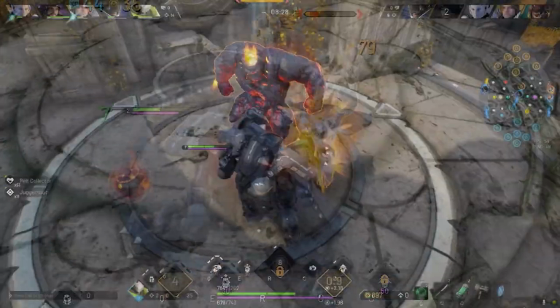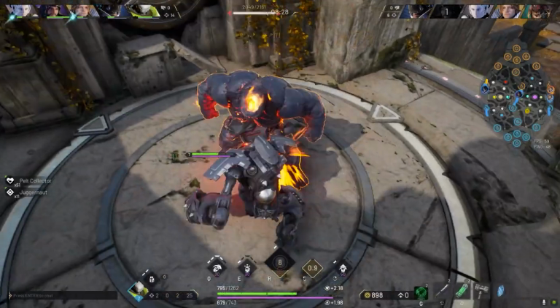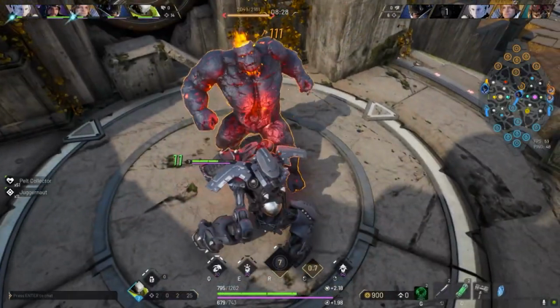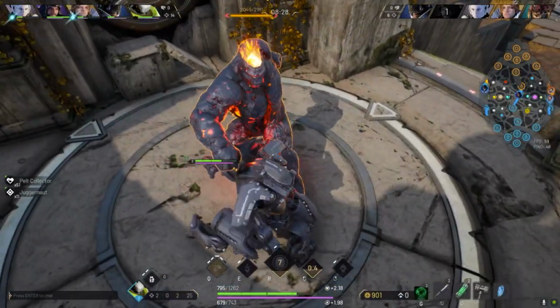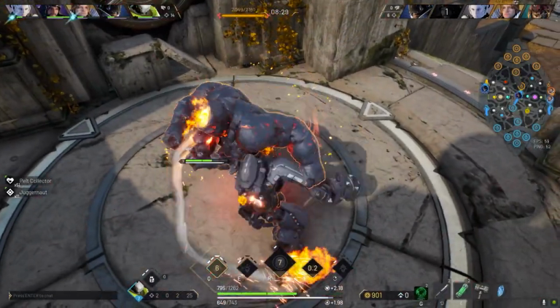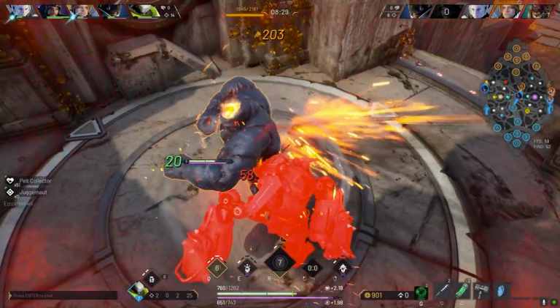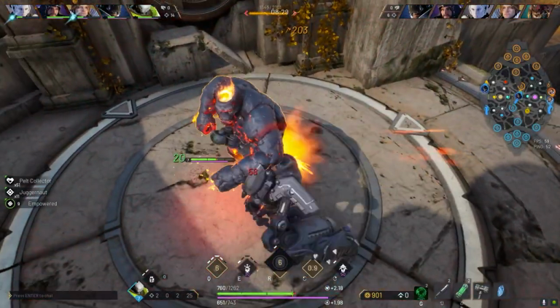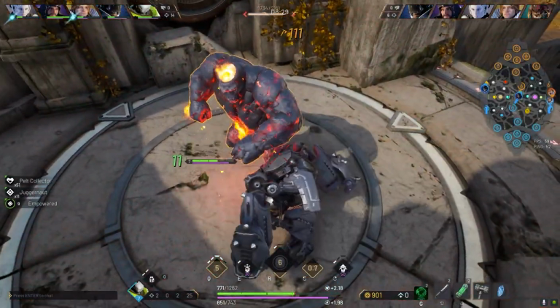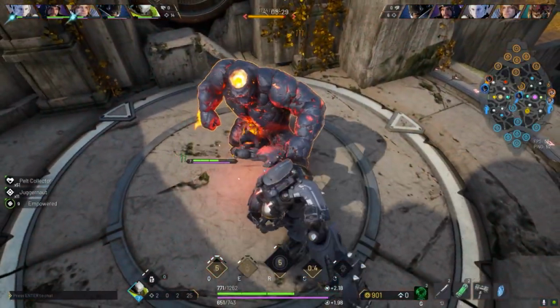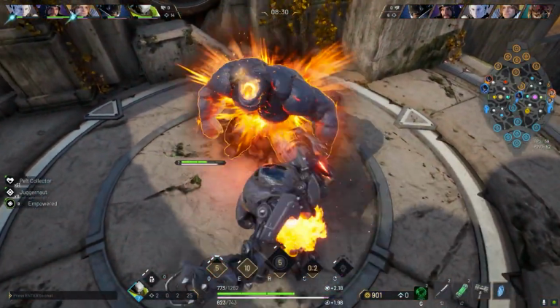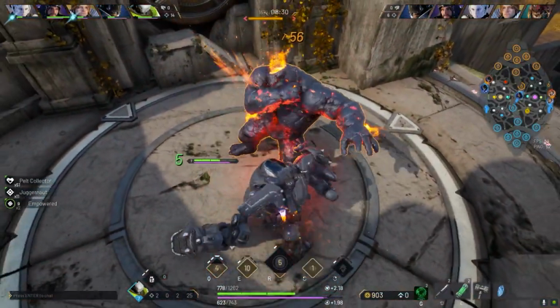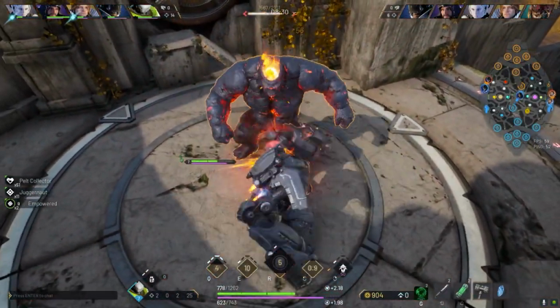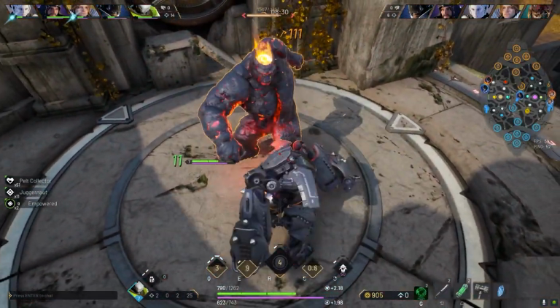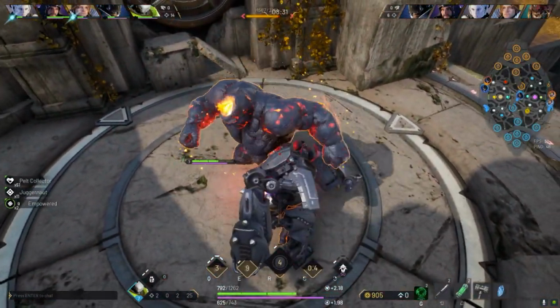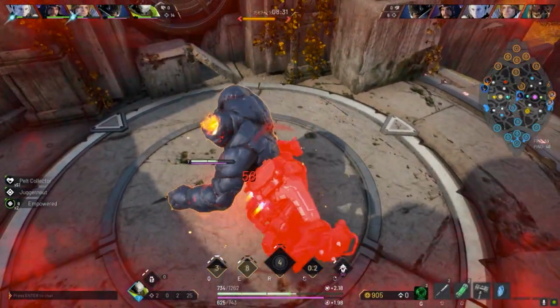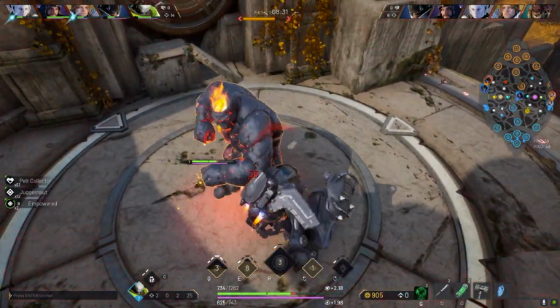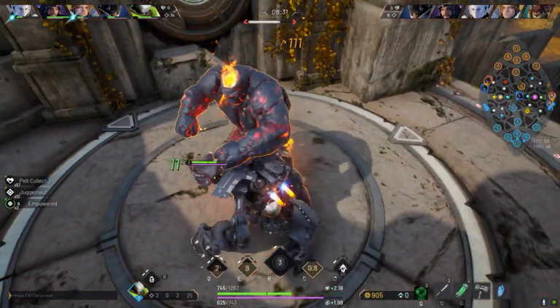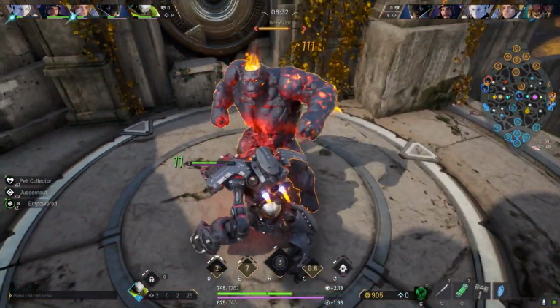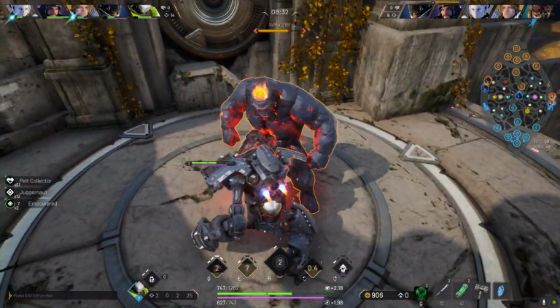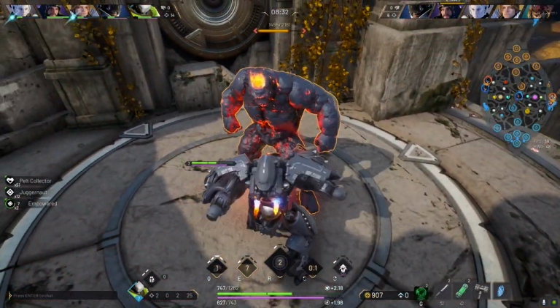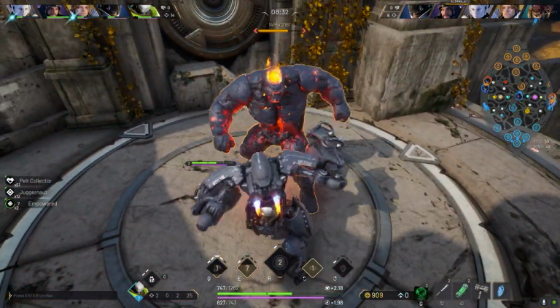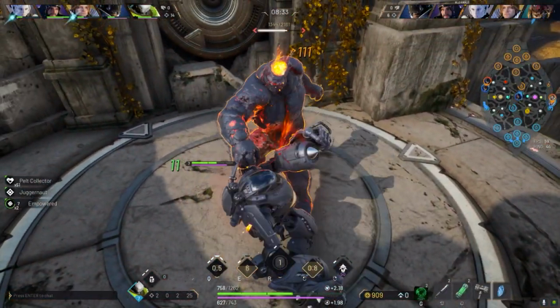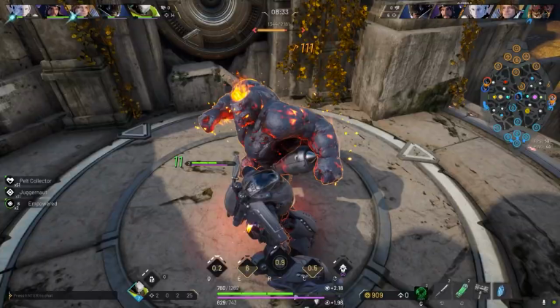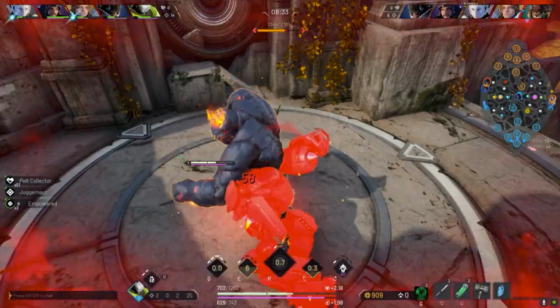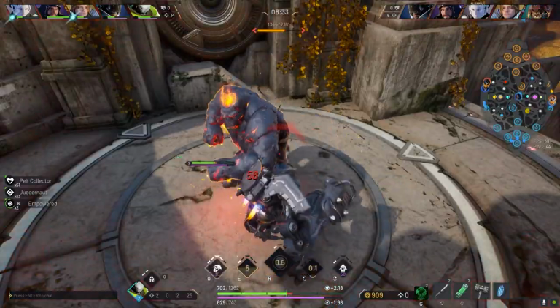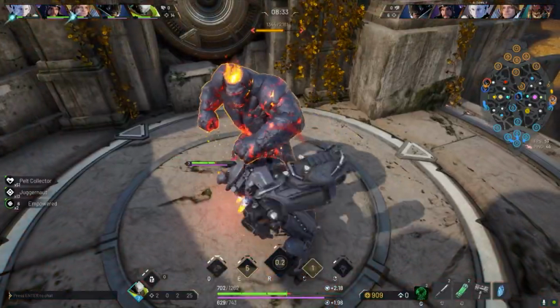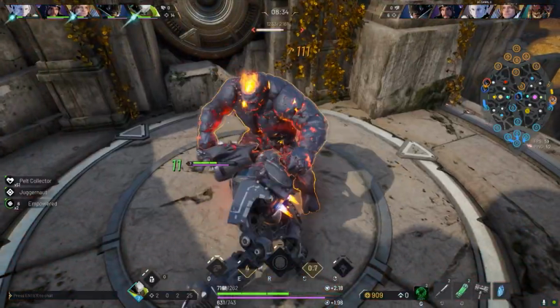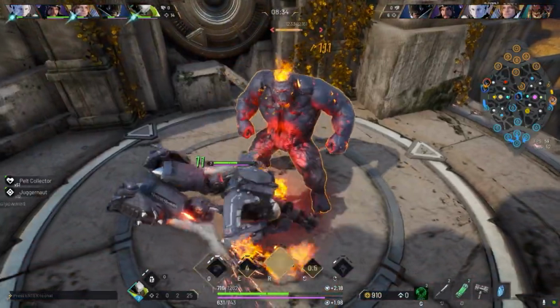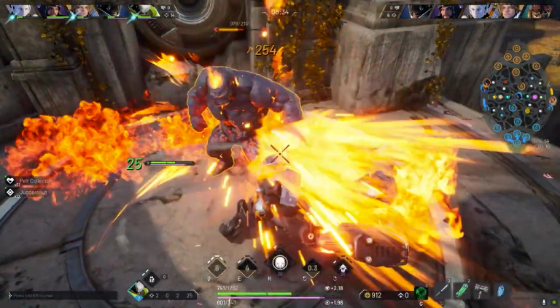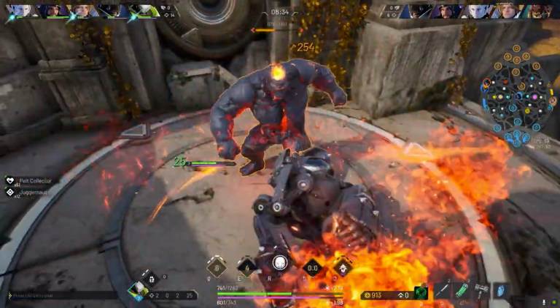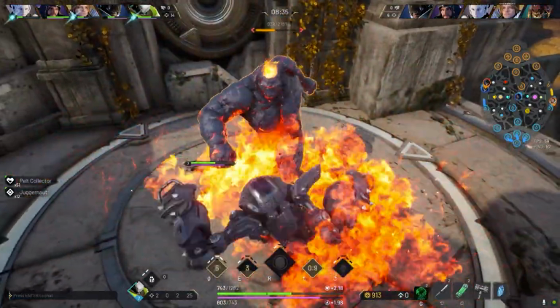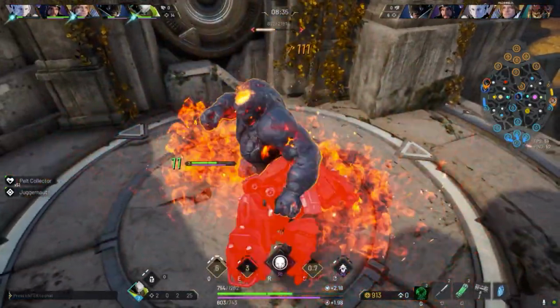Left Crunch is still the same — you execute a big sweeping hook that deals pretty good damage. Empowering the ability gives it 100% cleave damage.